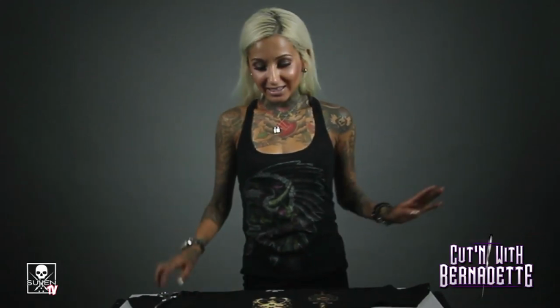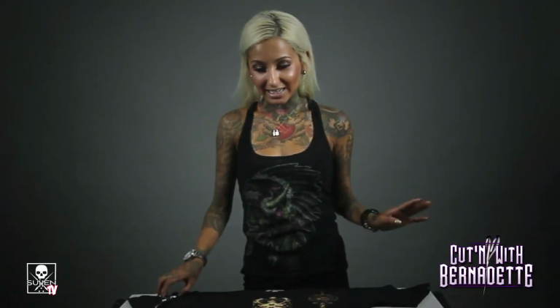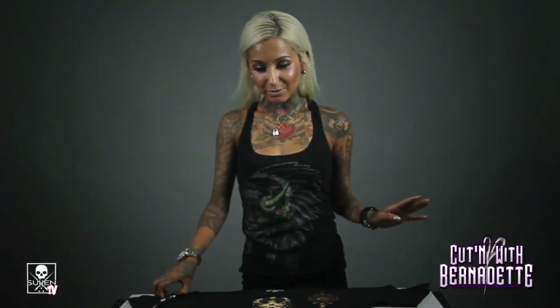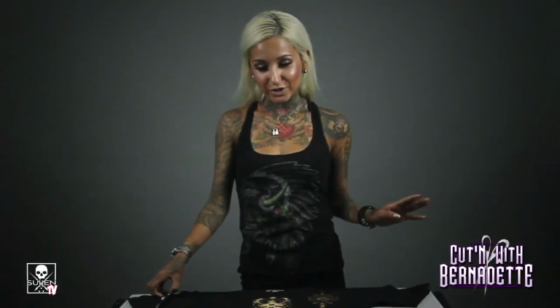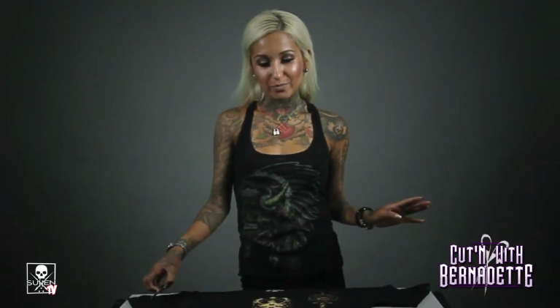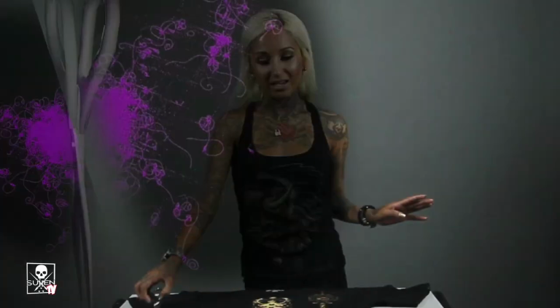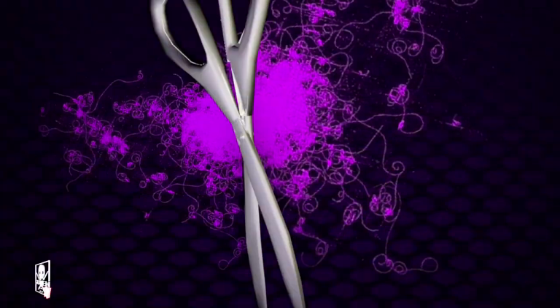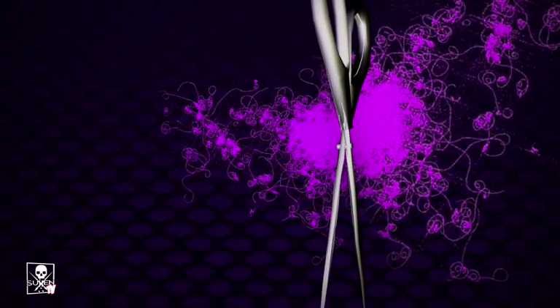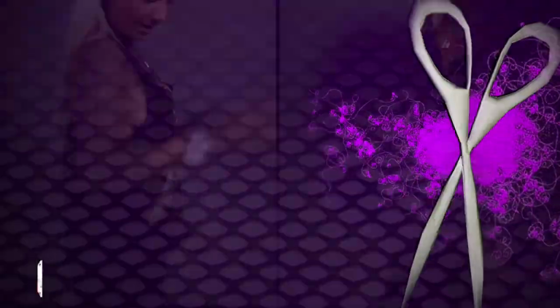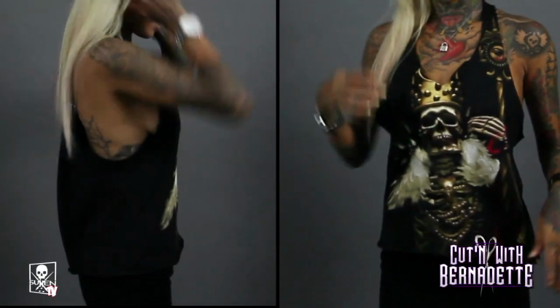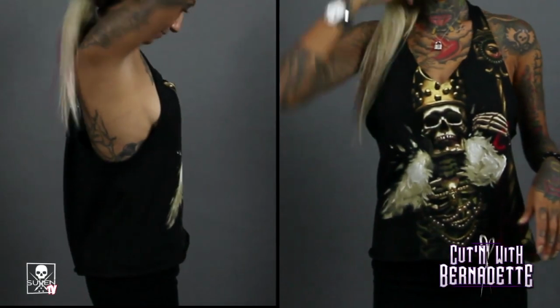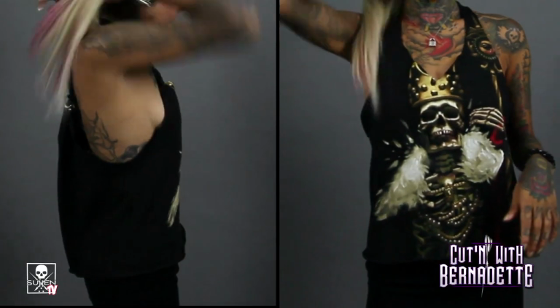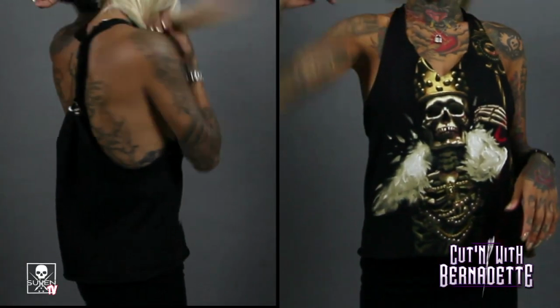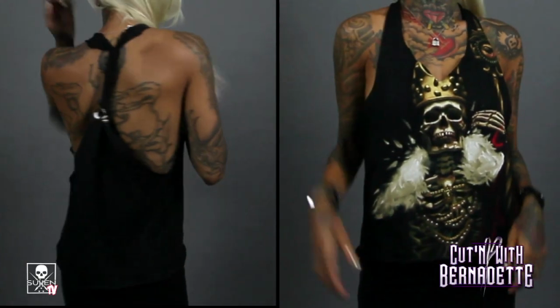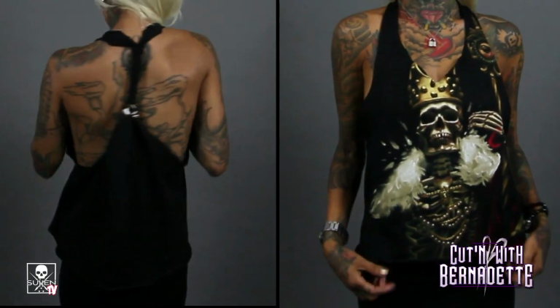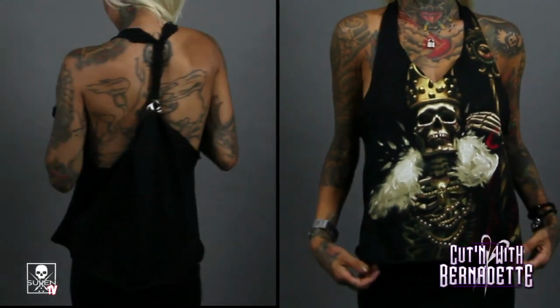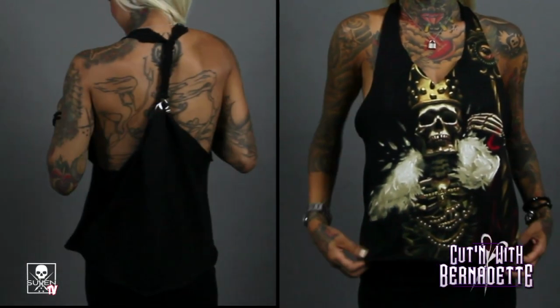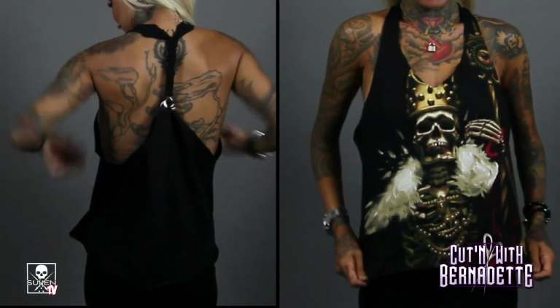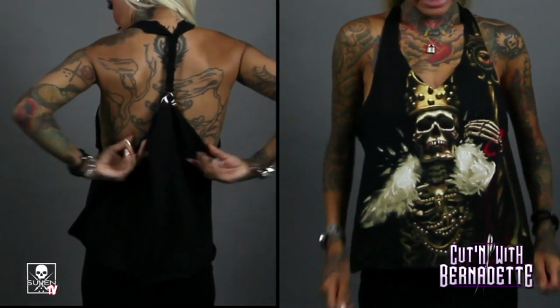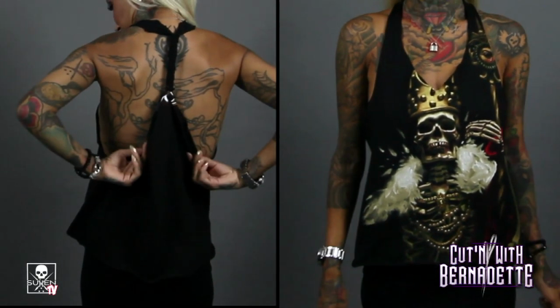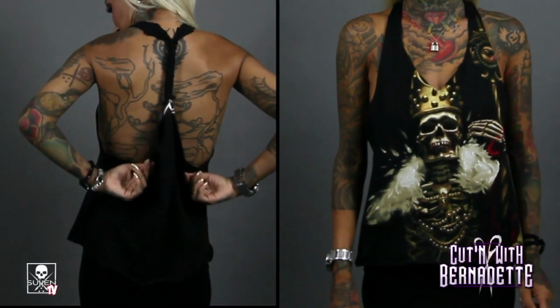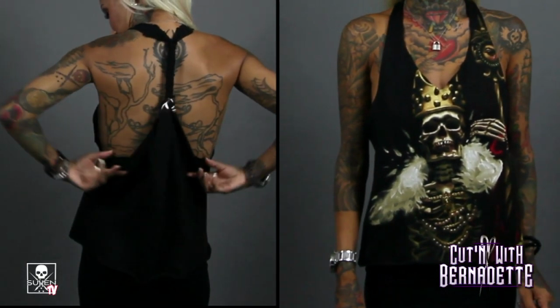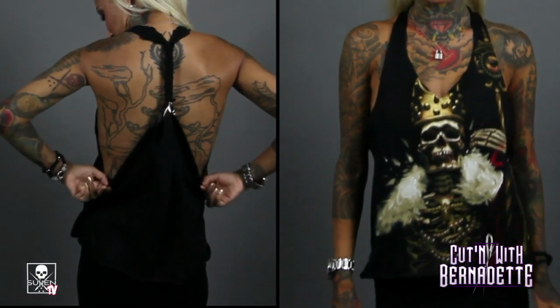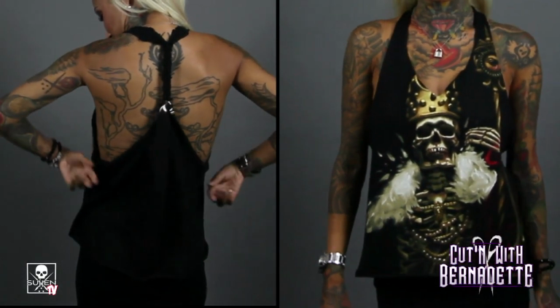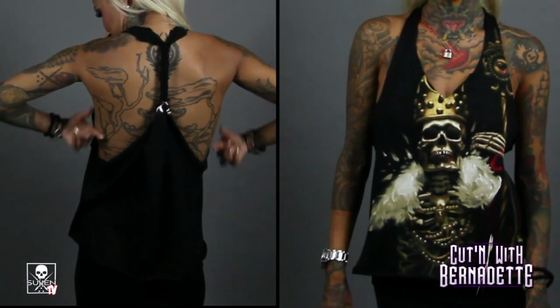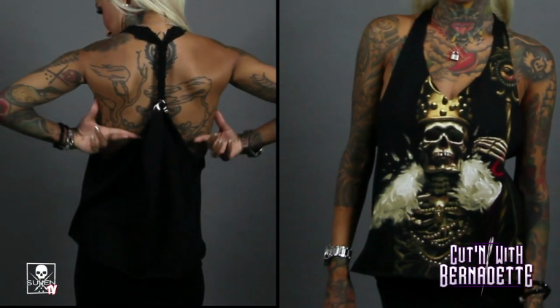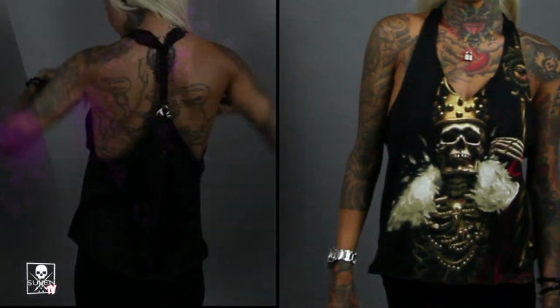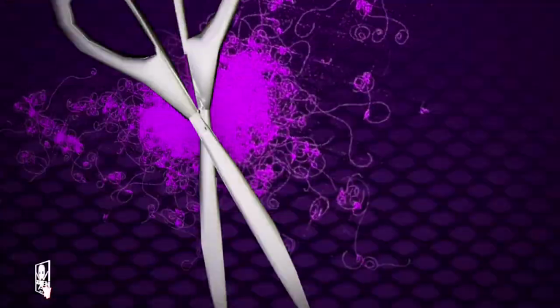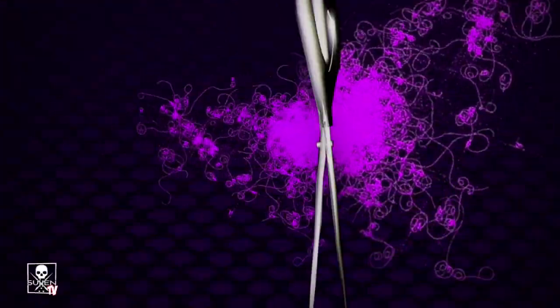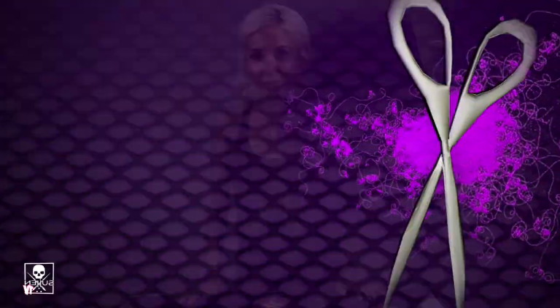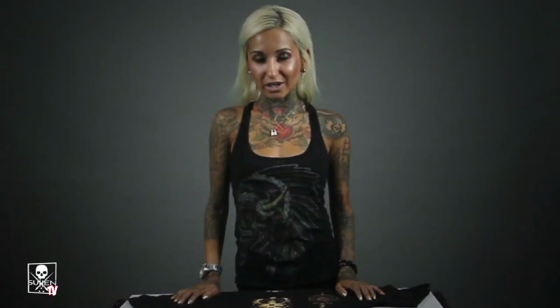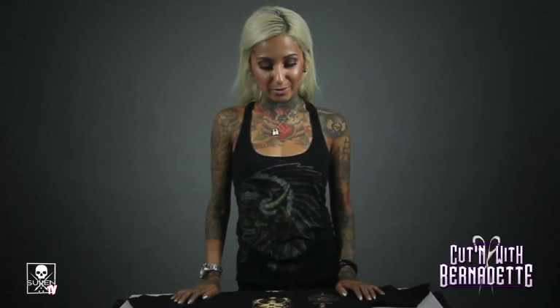Today I'm going to make a gym tee. It's kind of a loose racerback tank top that you can wear to the gym. Super comfortable.